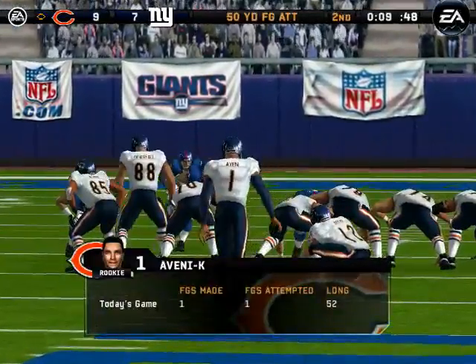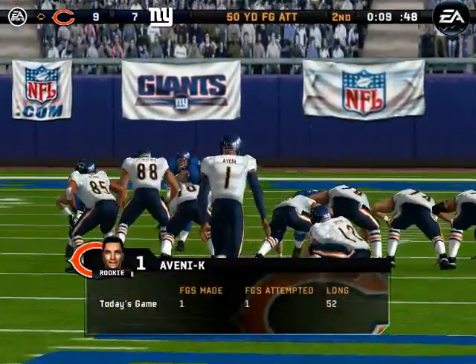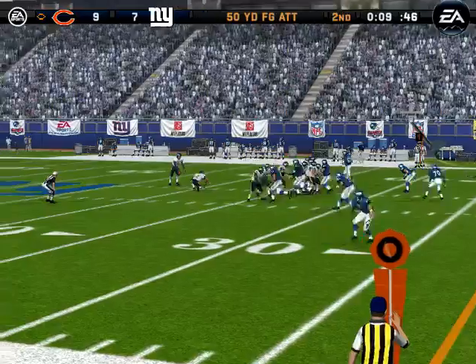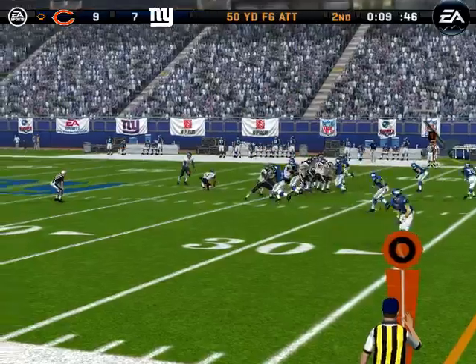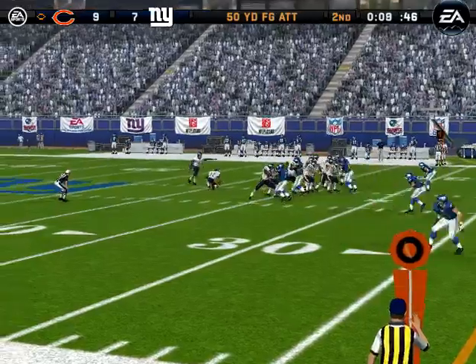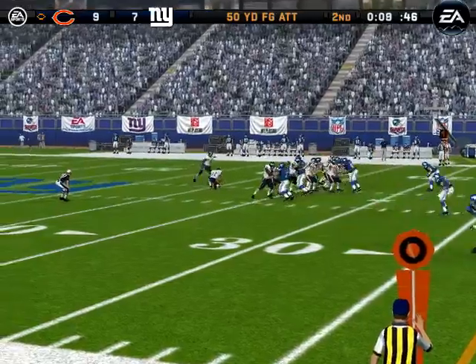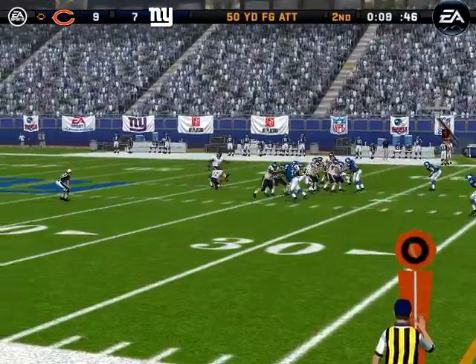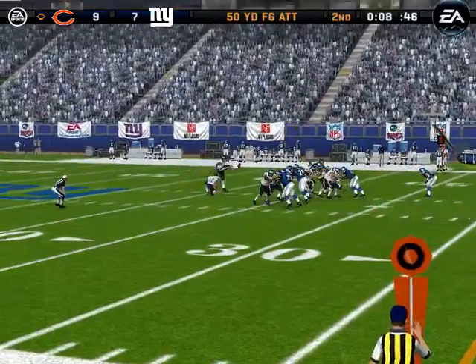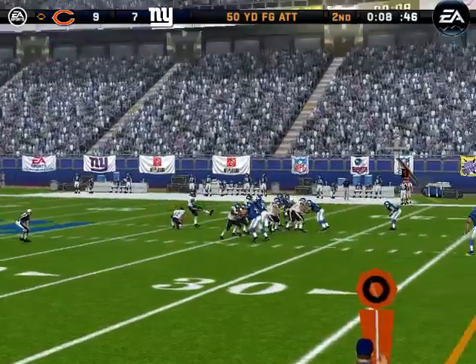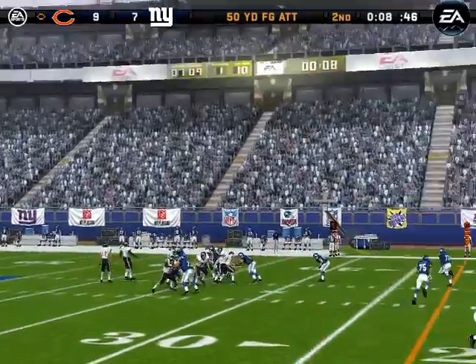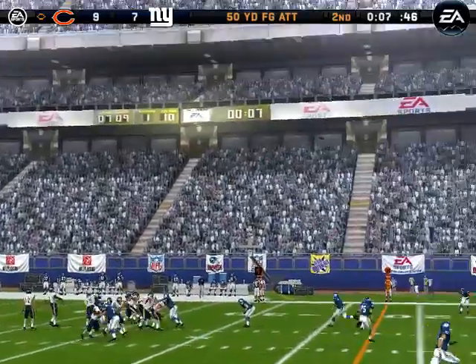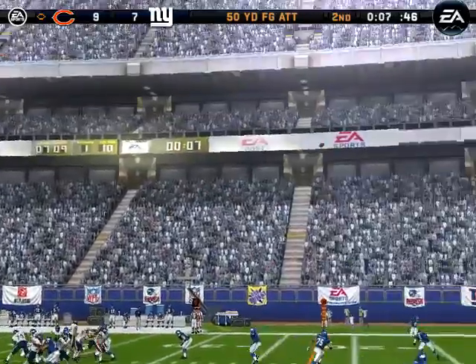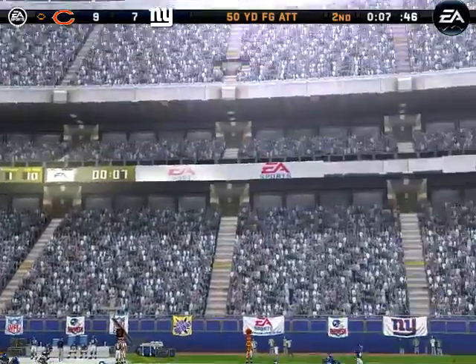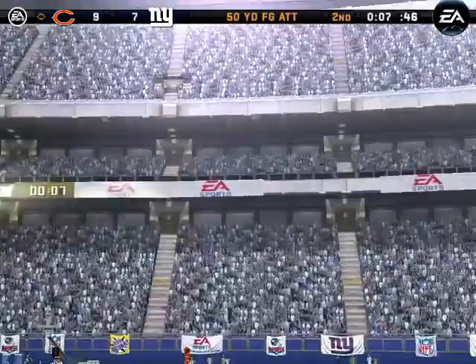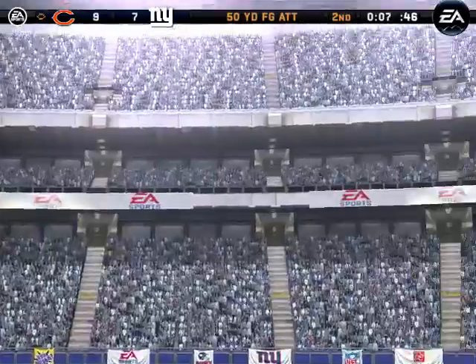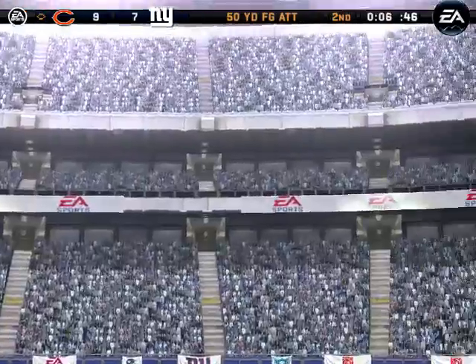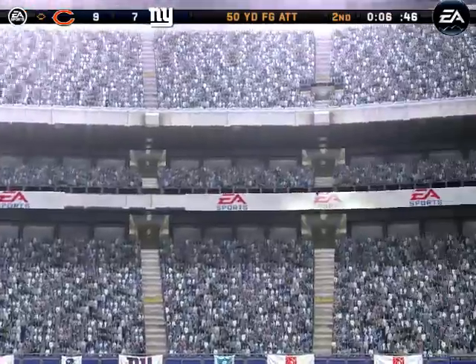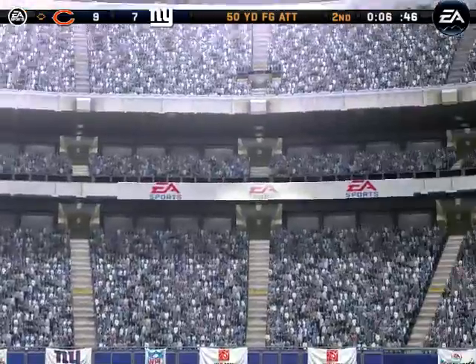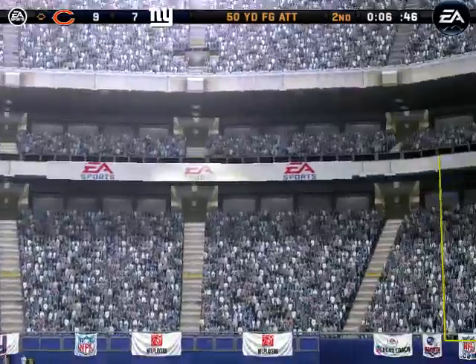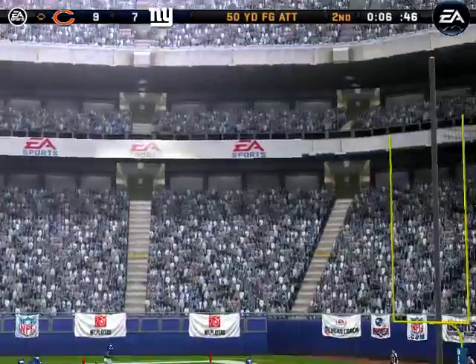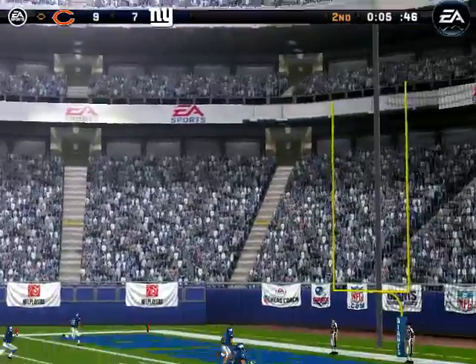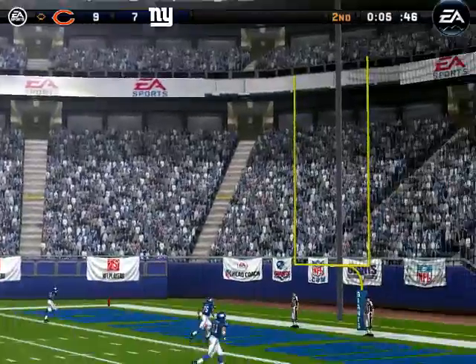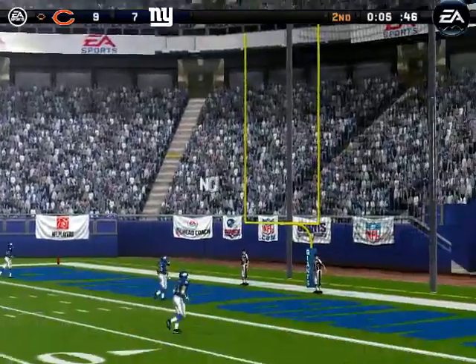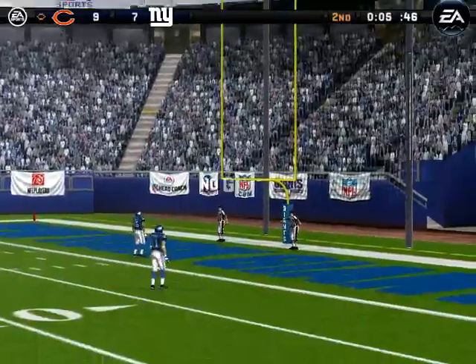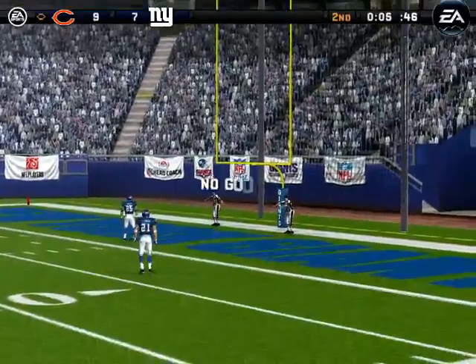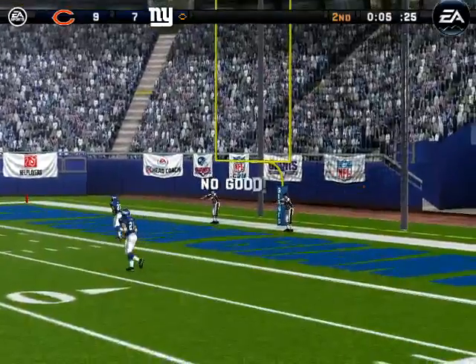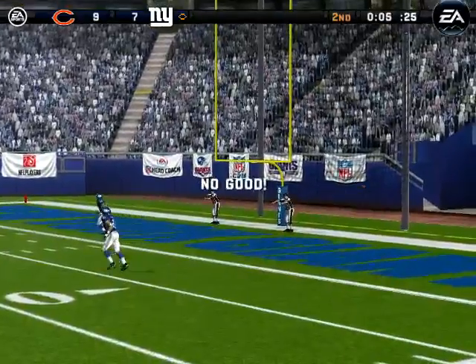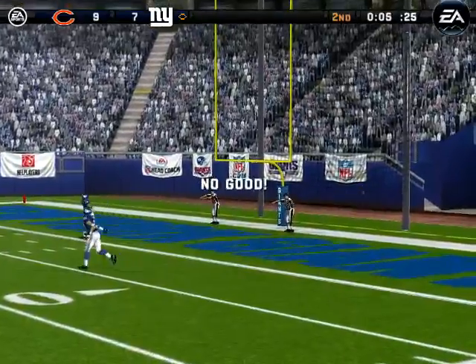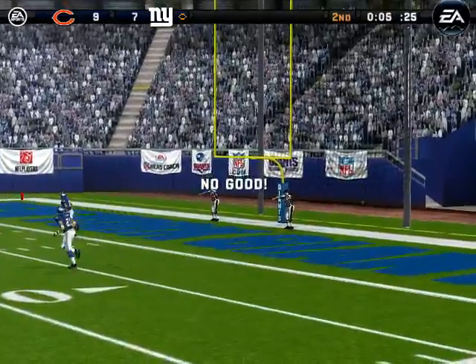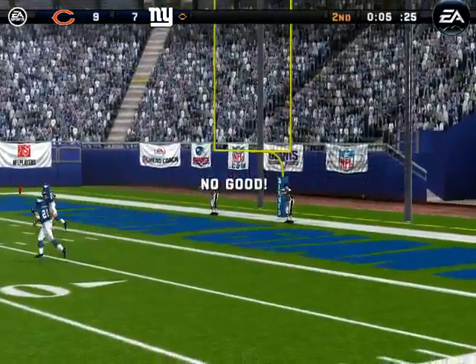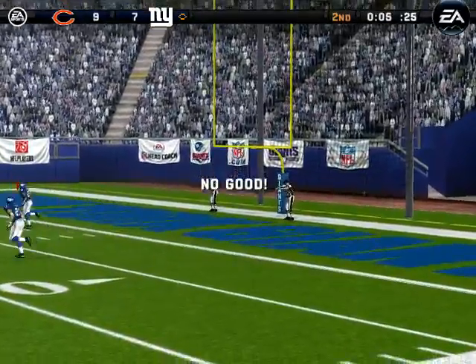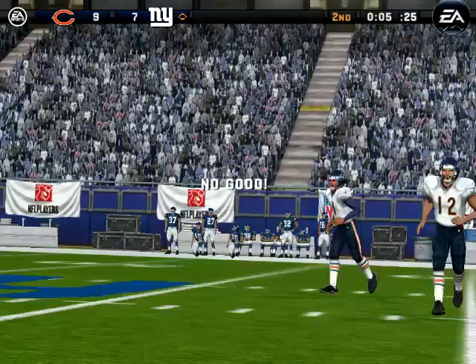The game — the field goal attempt. He hooked that one left. The field goal is no good.